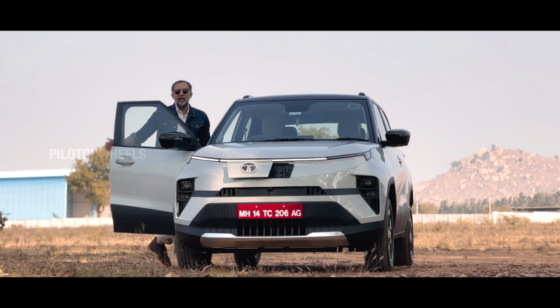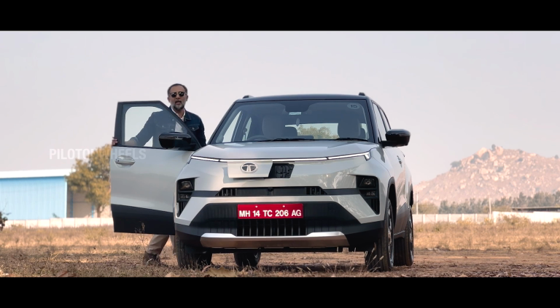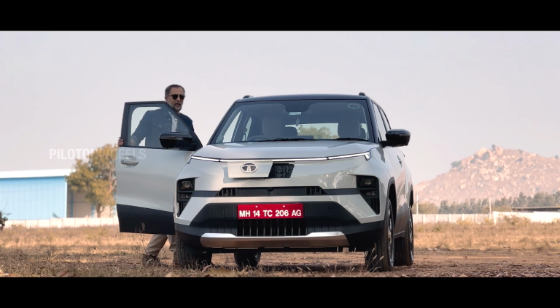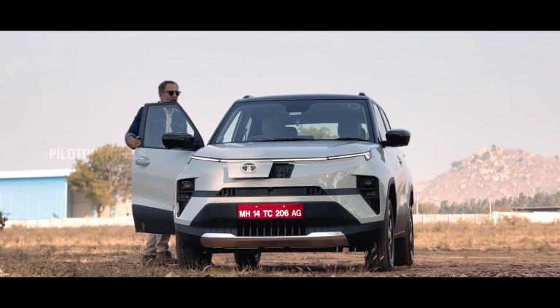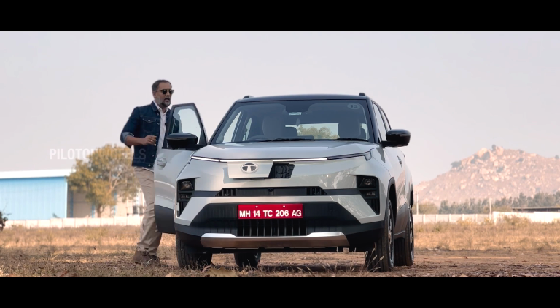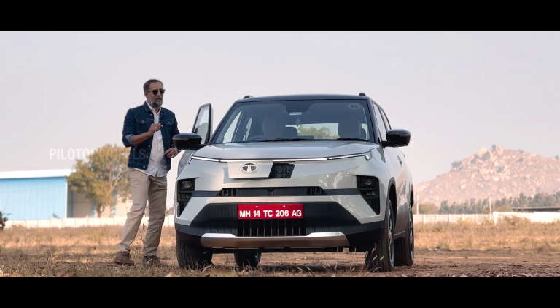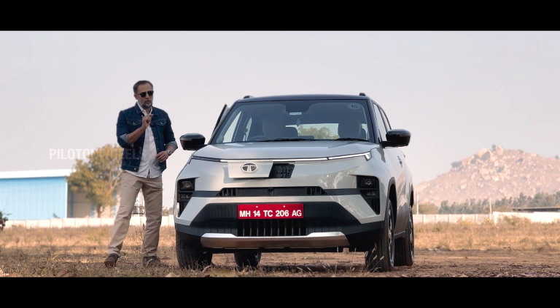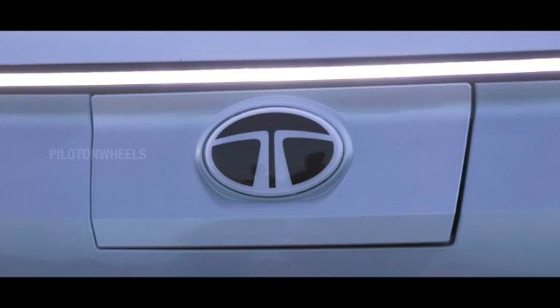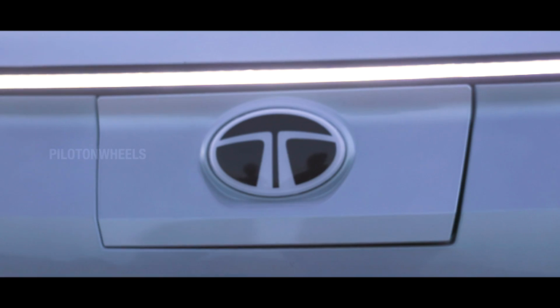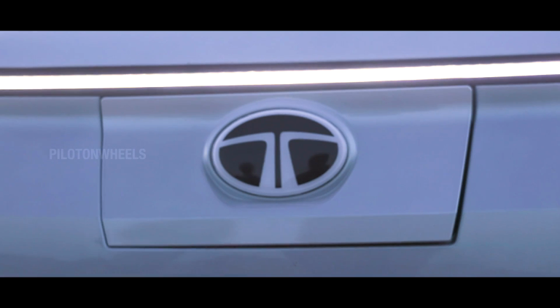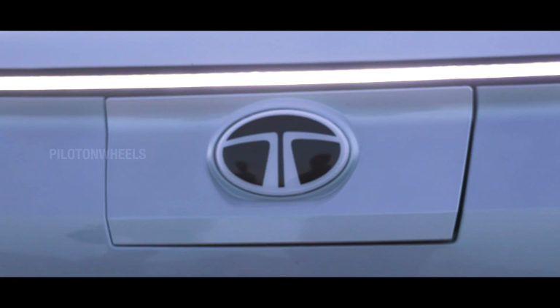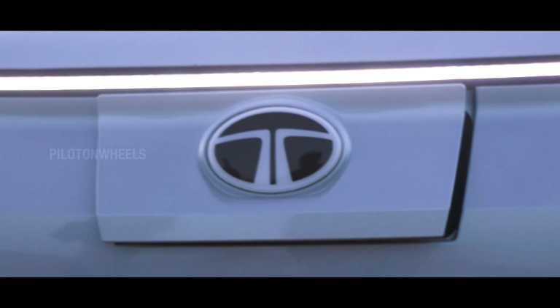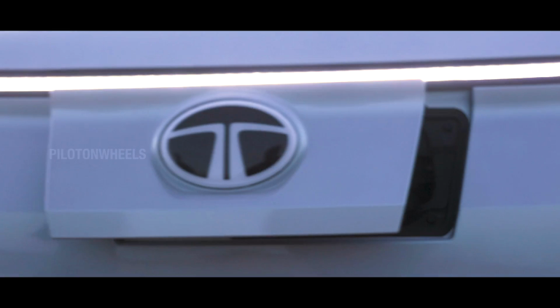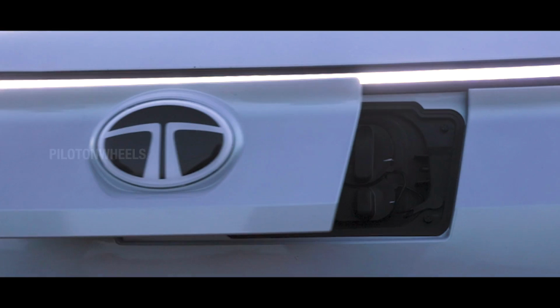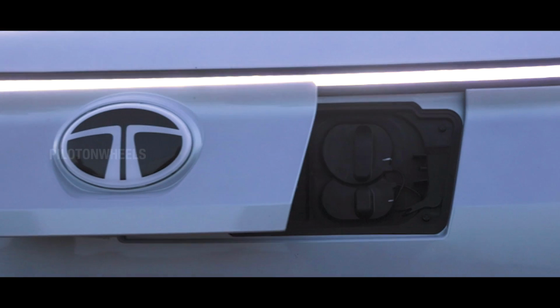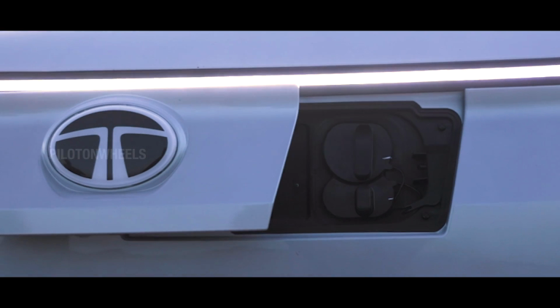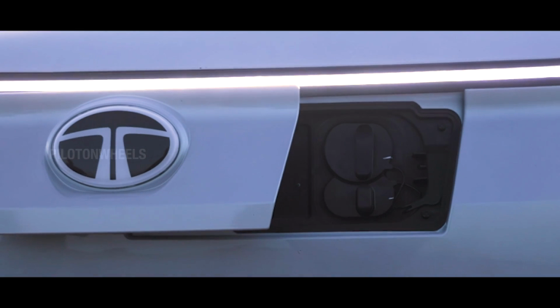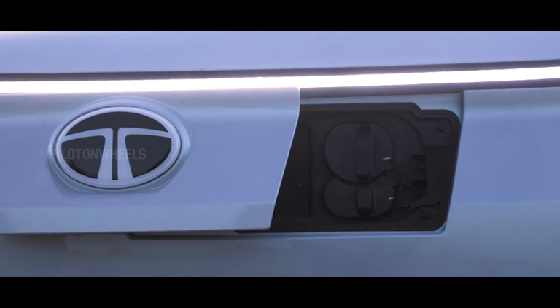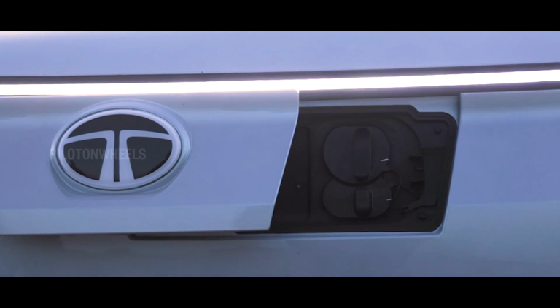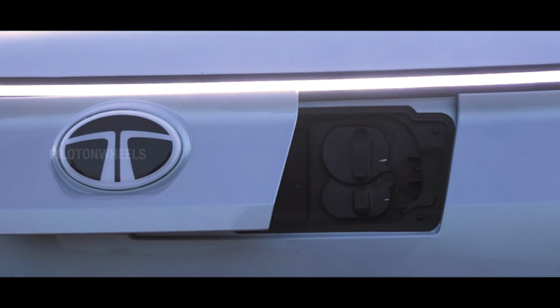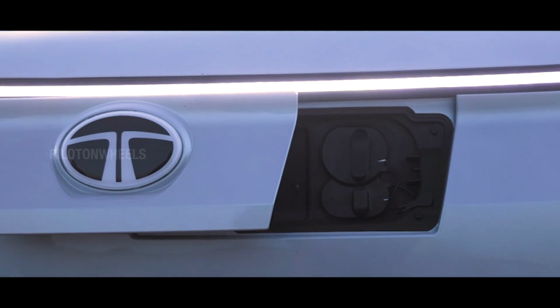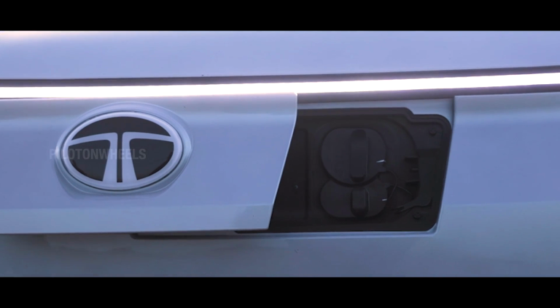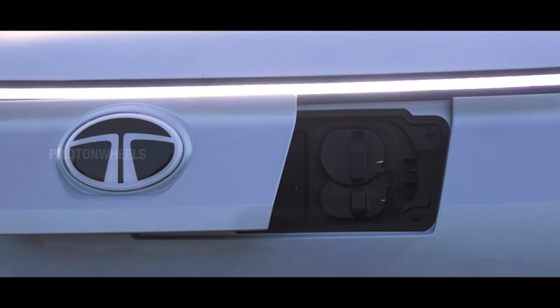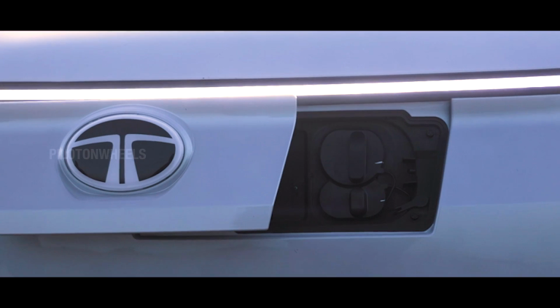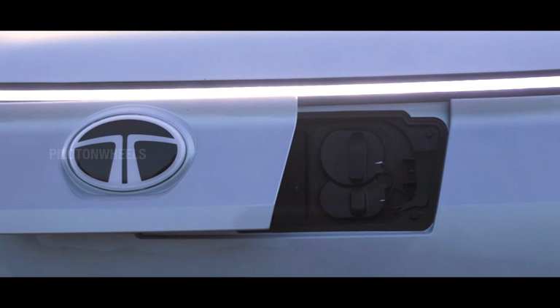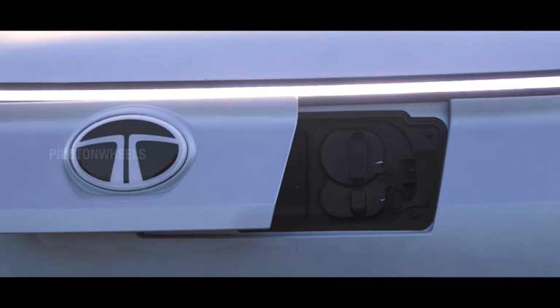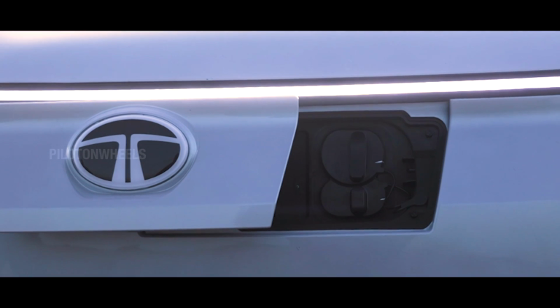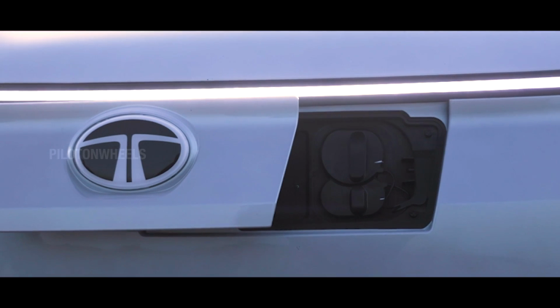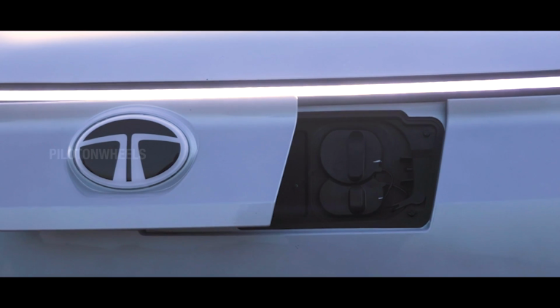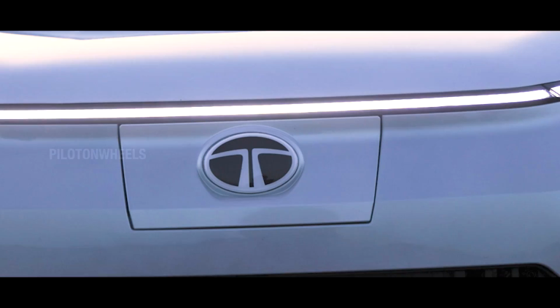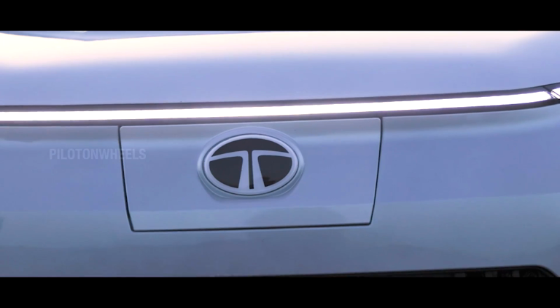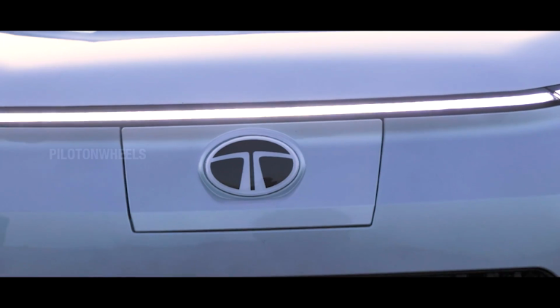Here is the switch for the charging slot. The switch is pressed and you can touch it to open it.